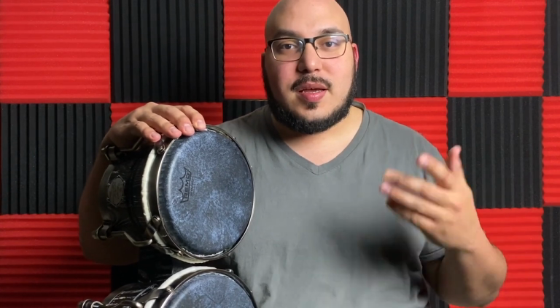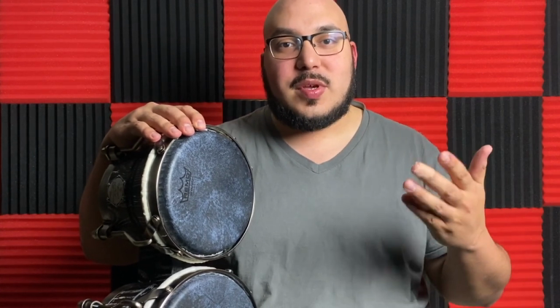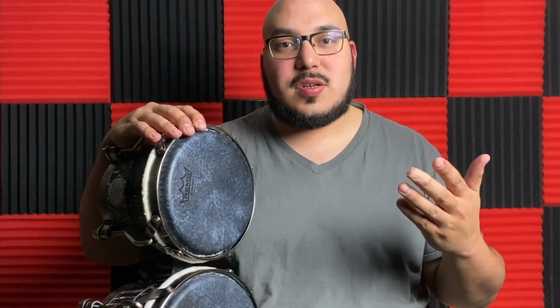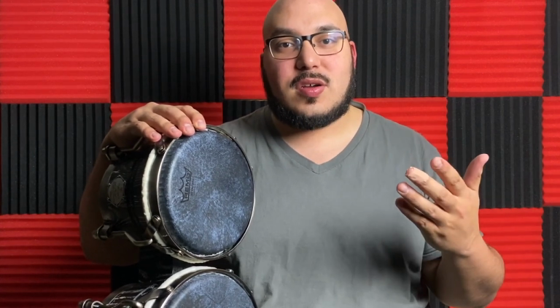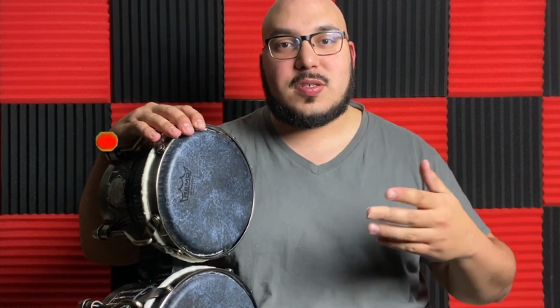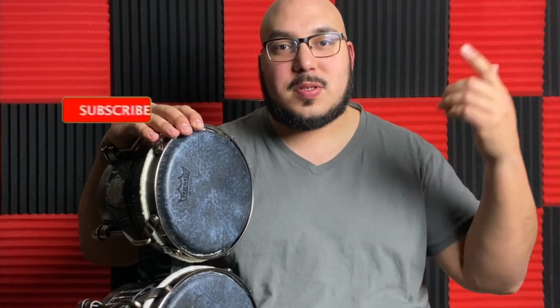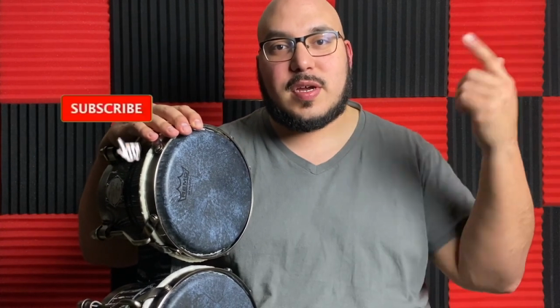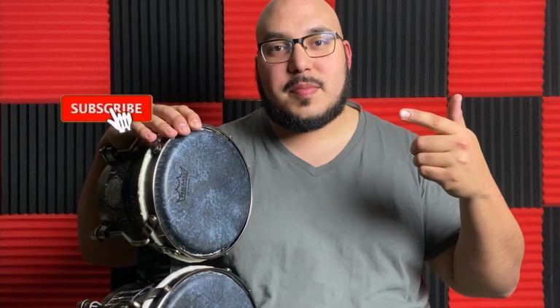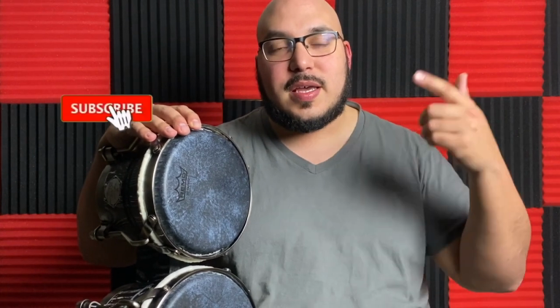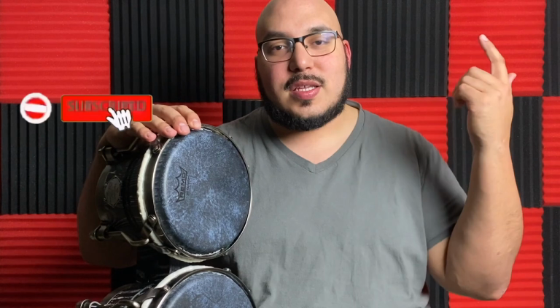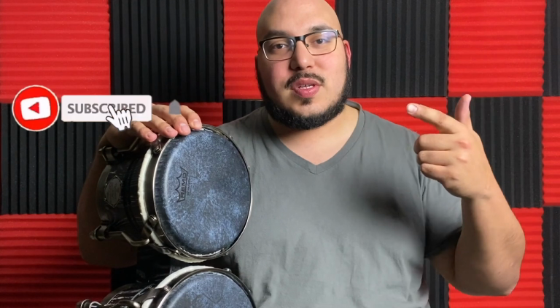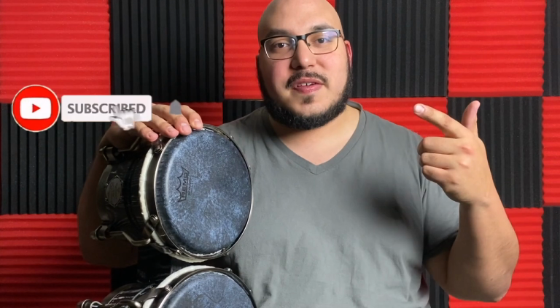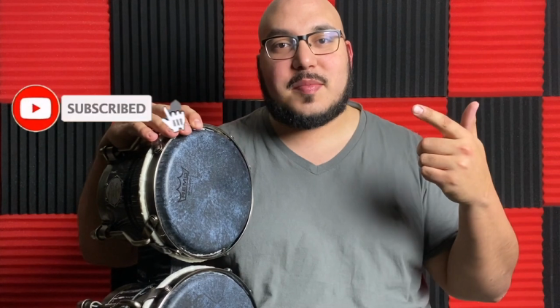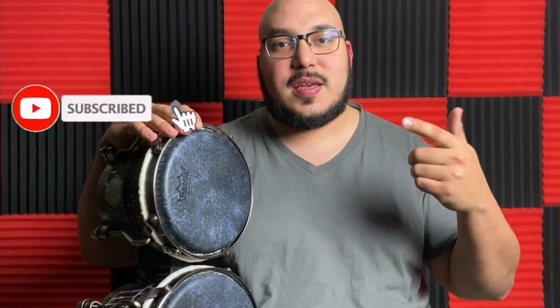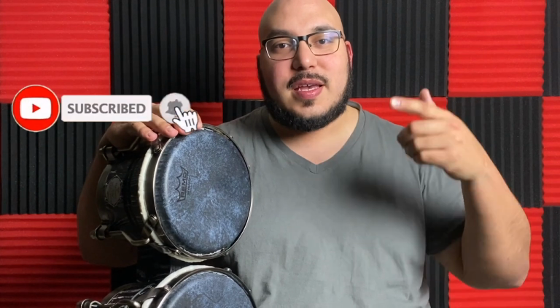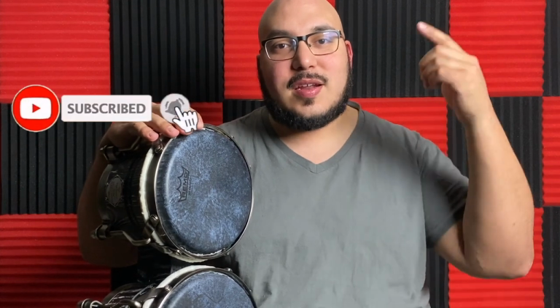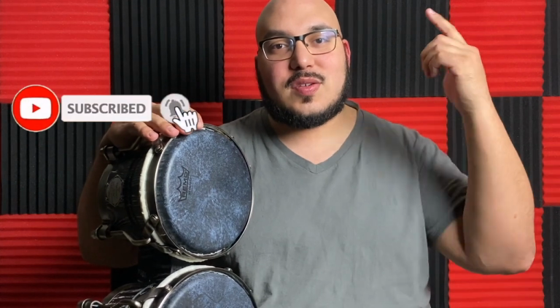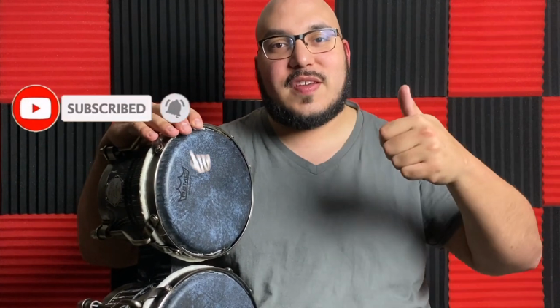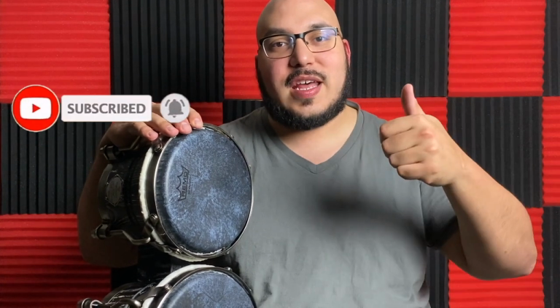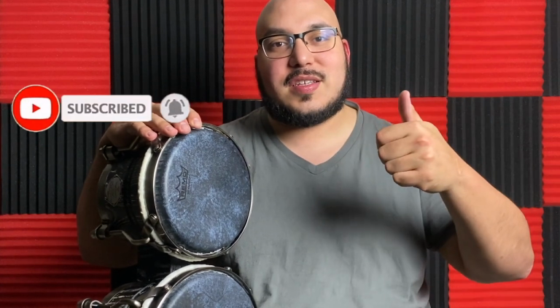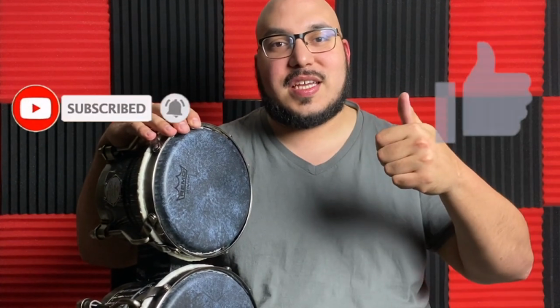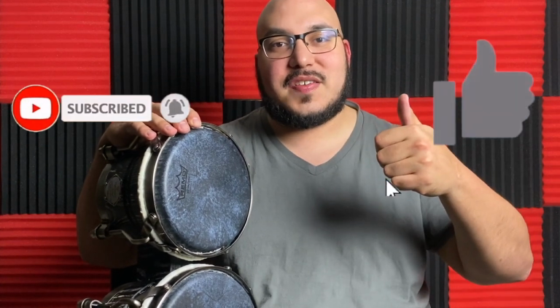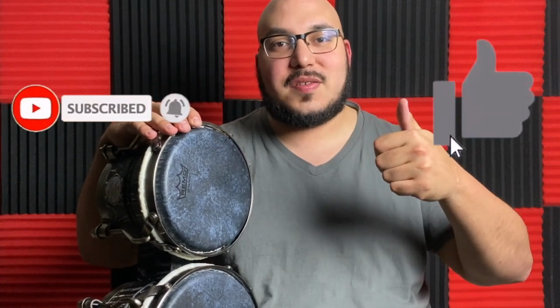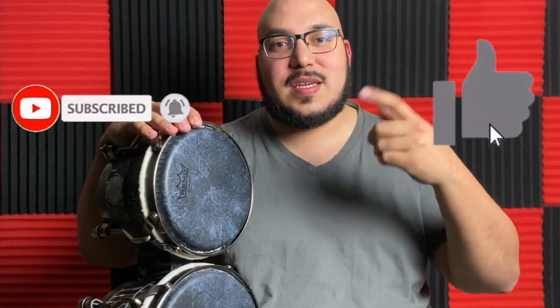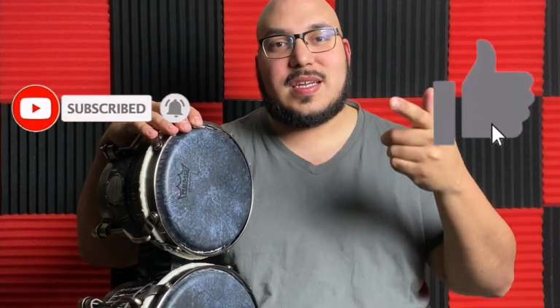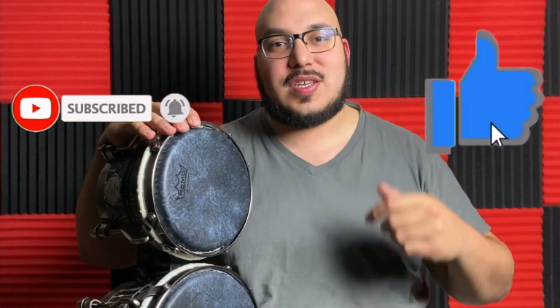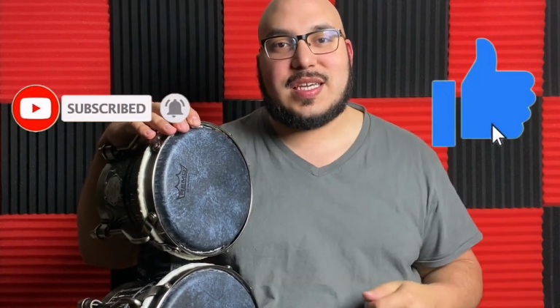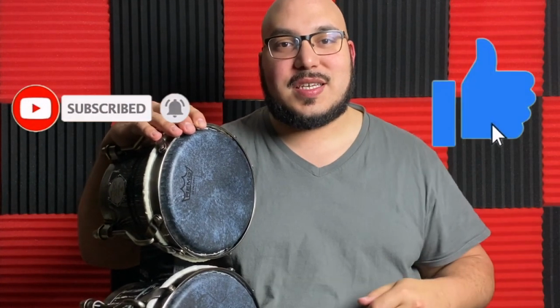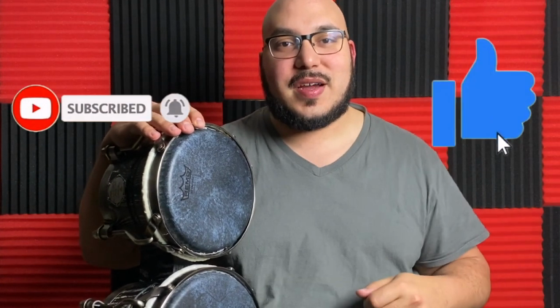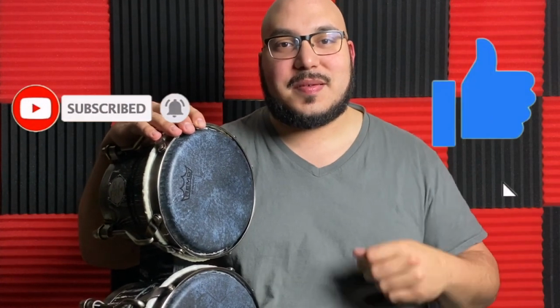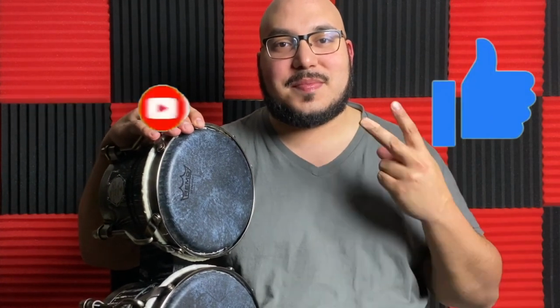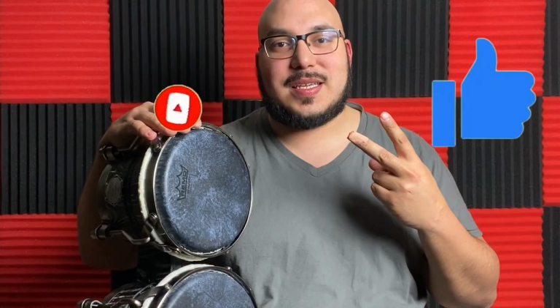Be sure to subscribe and join the family, and leave a like on today's video. I'll see you guys next Friday. Peace.